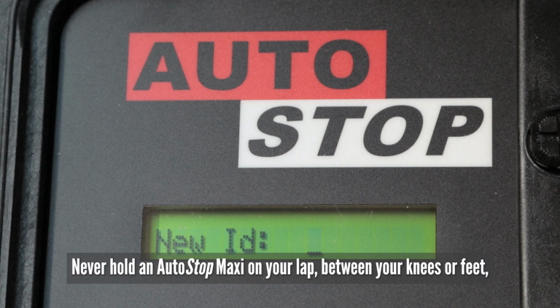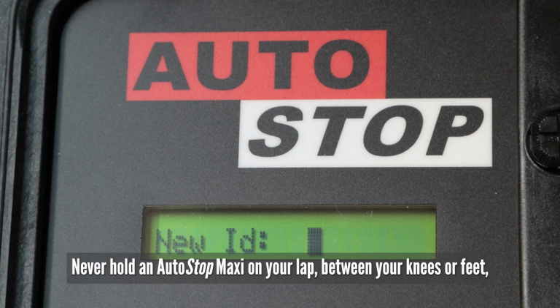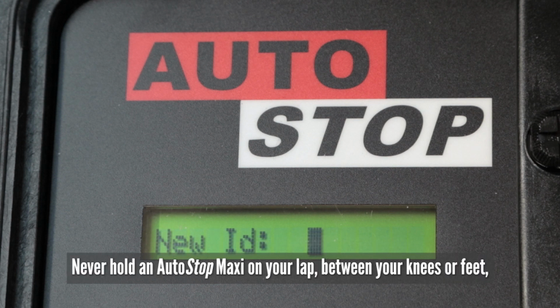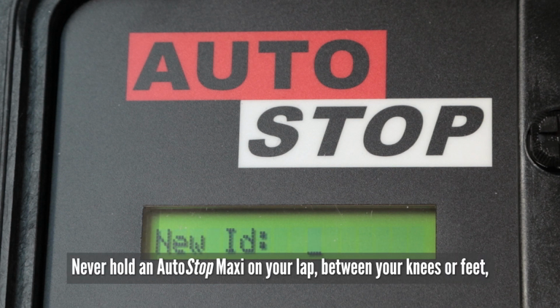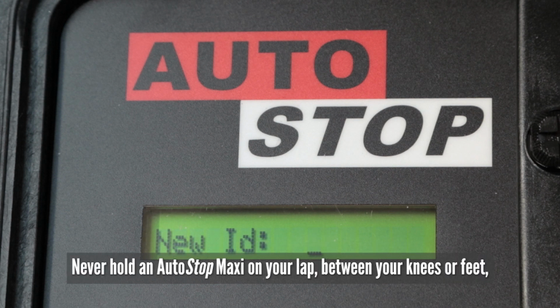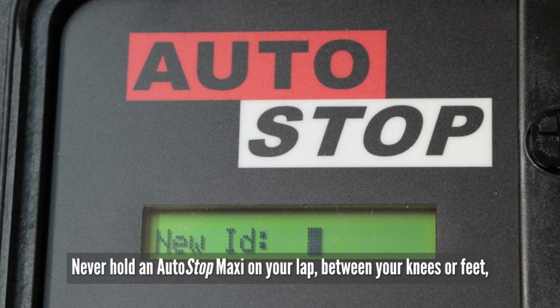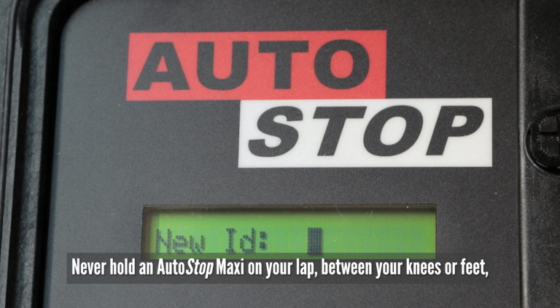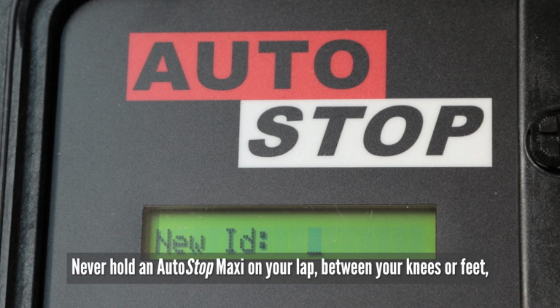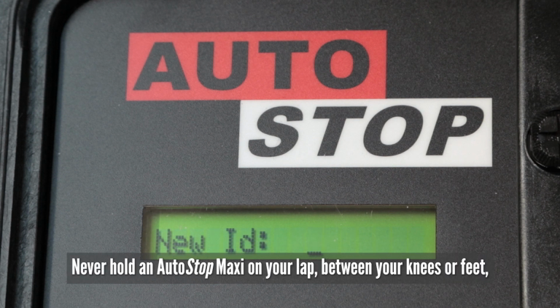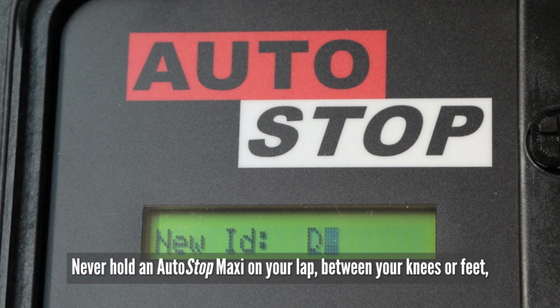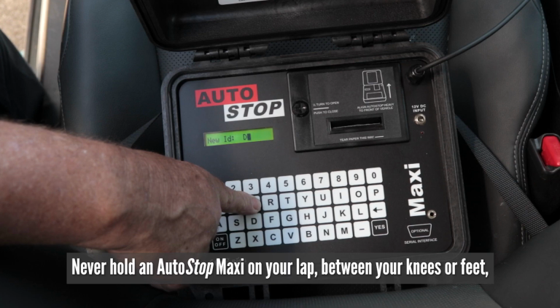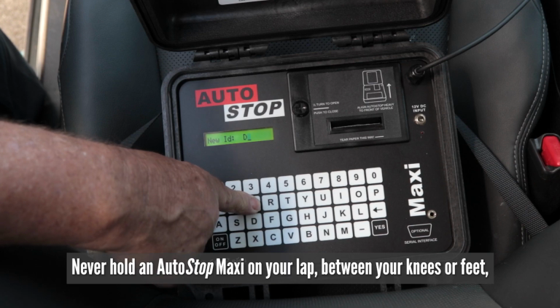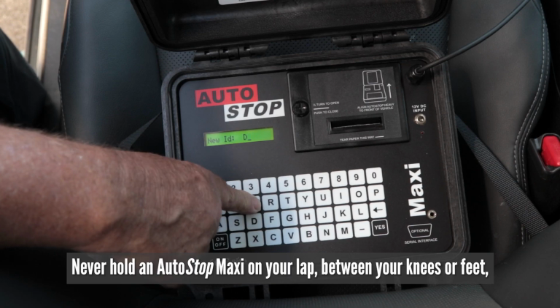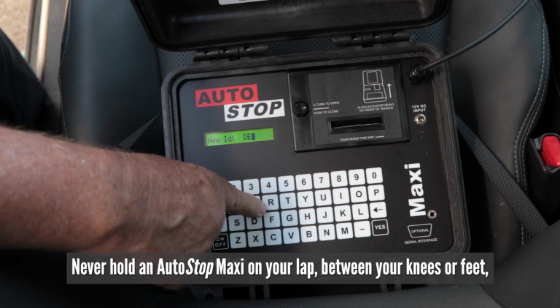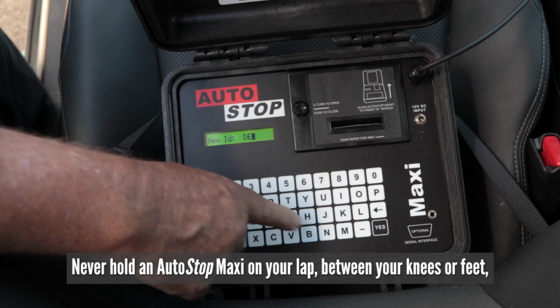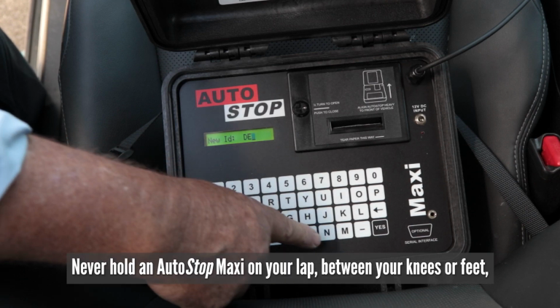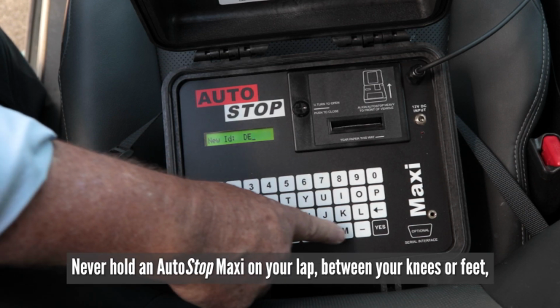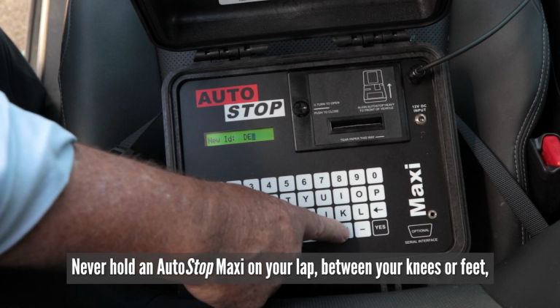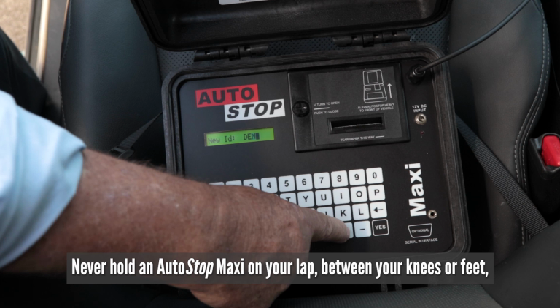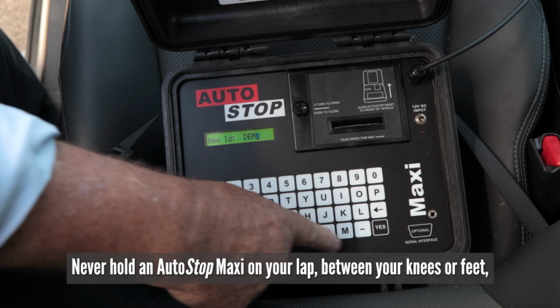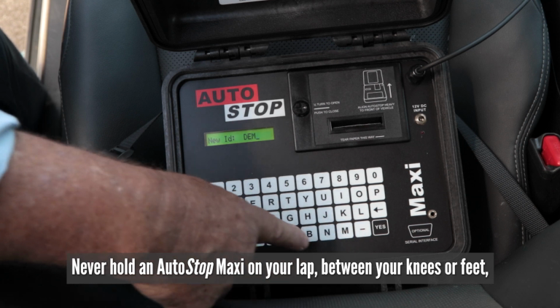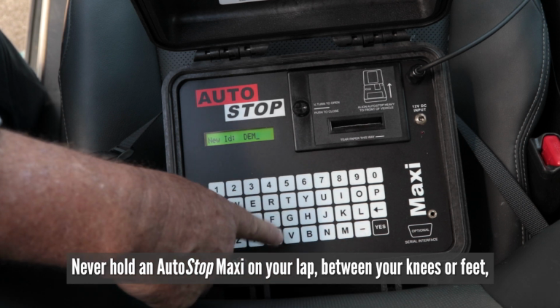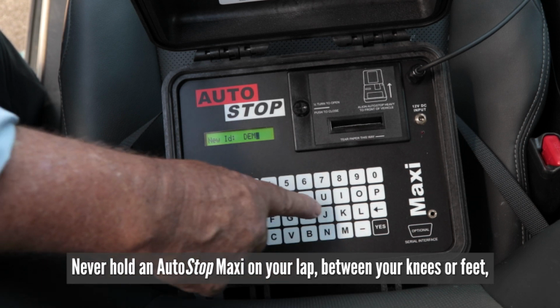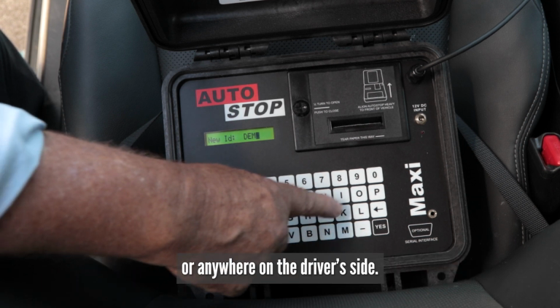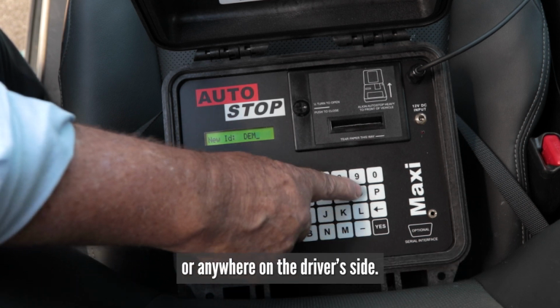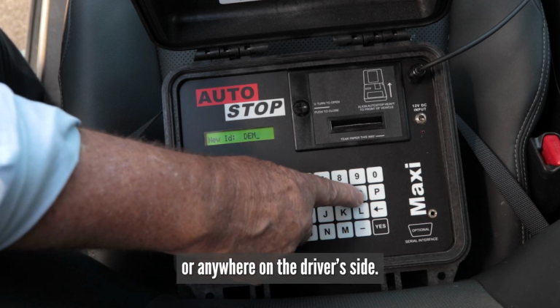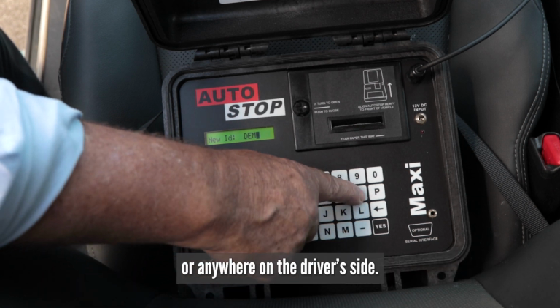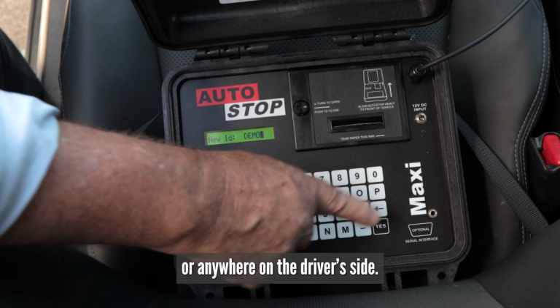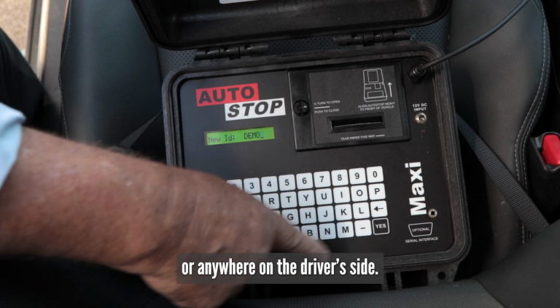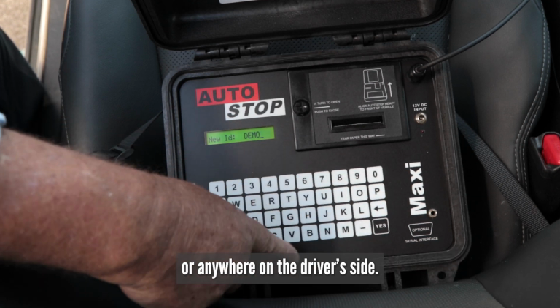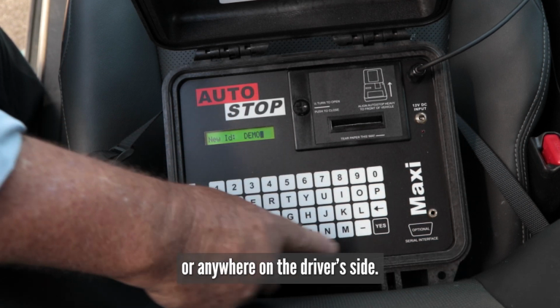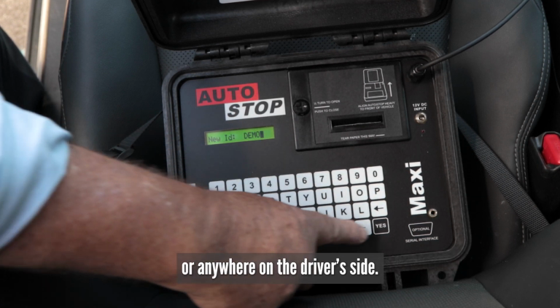Never hold an Autostop Maxi on your lap, between your knees or feet, or anywhere on the driver's side.